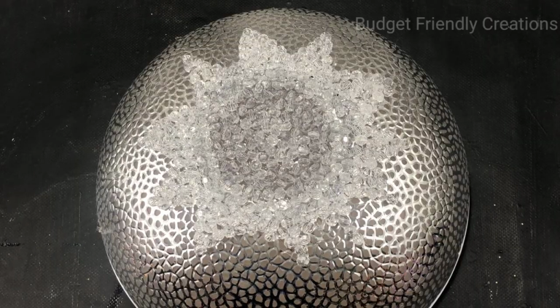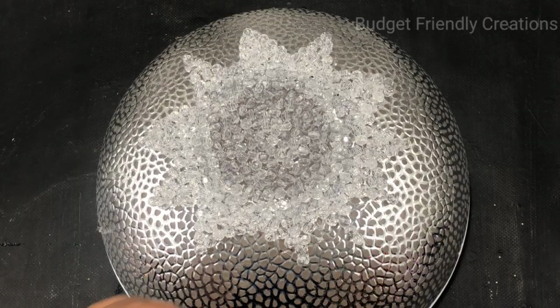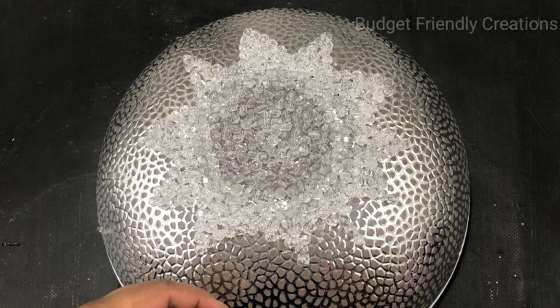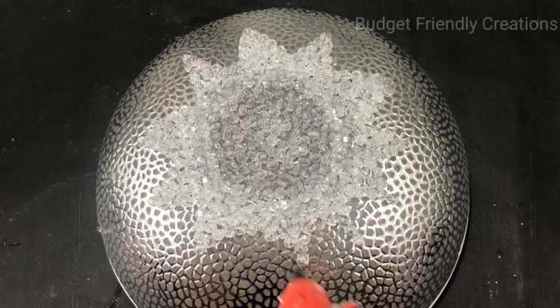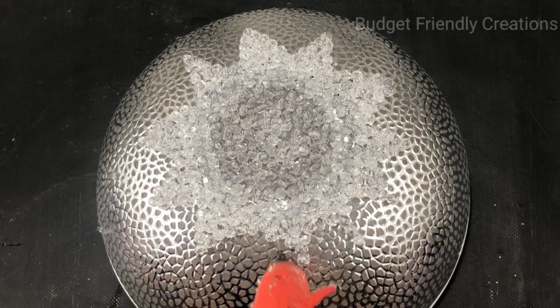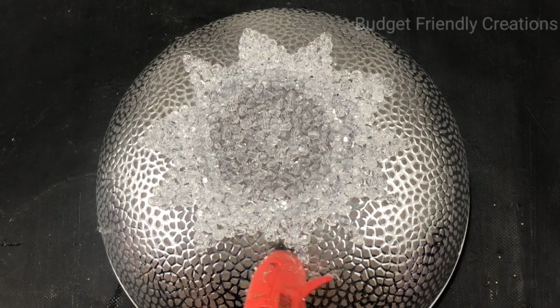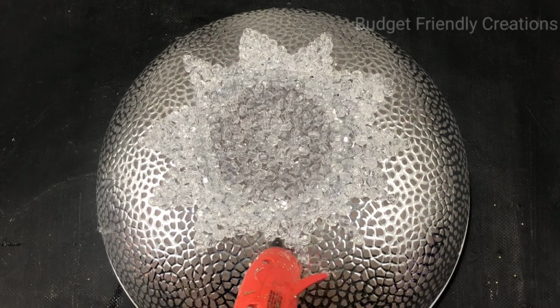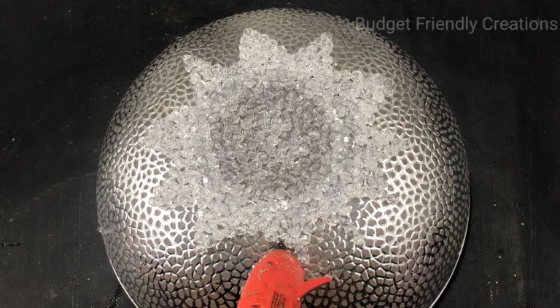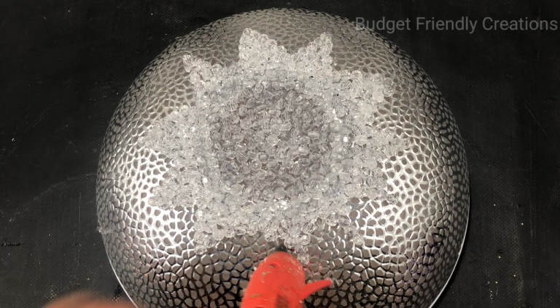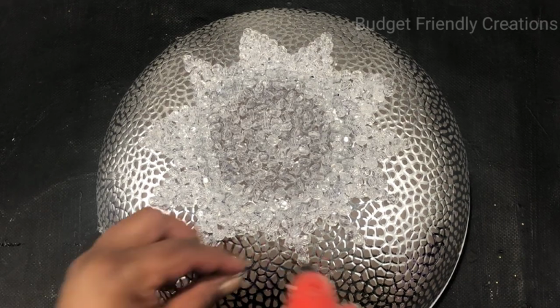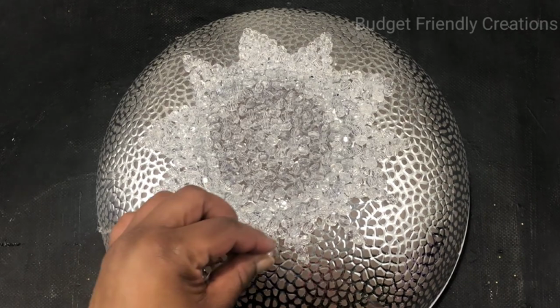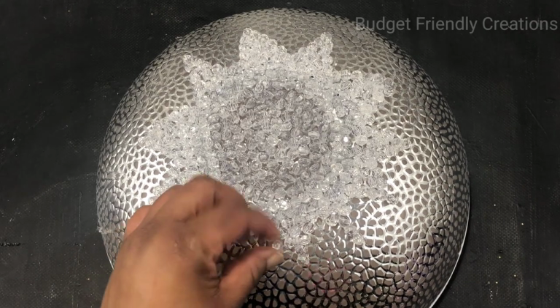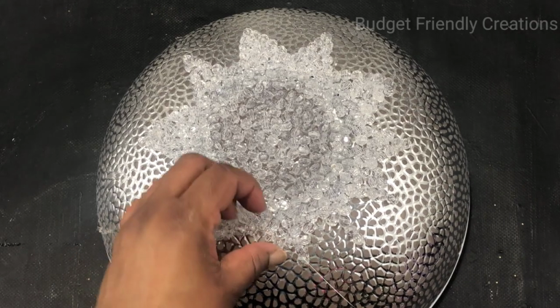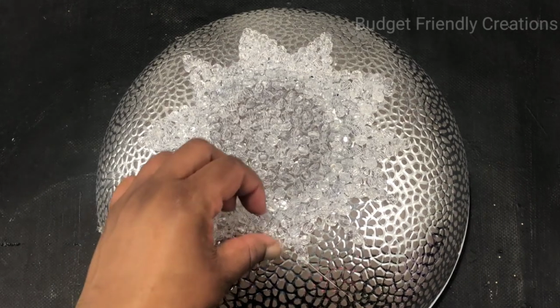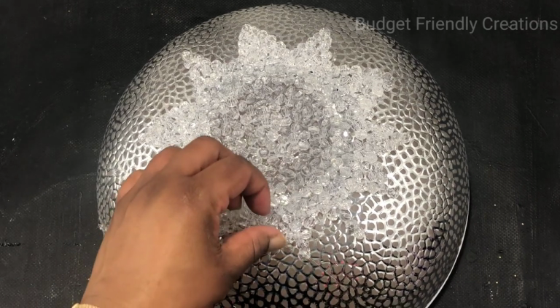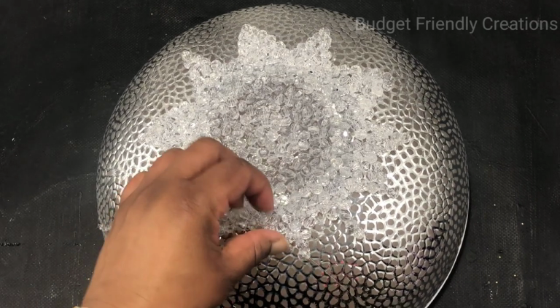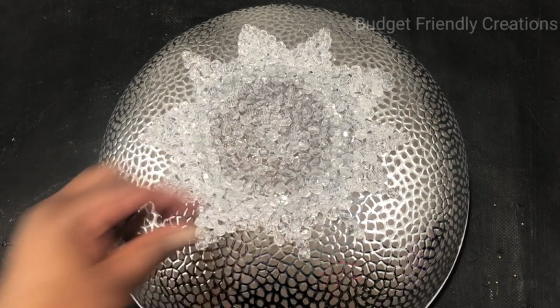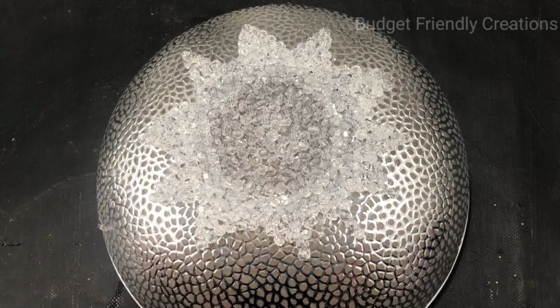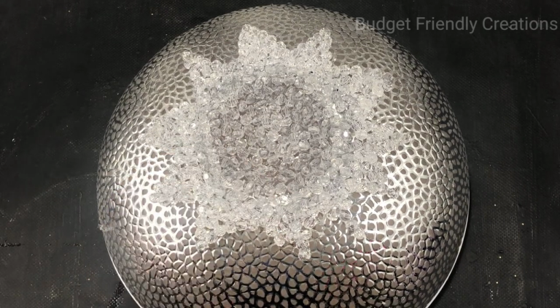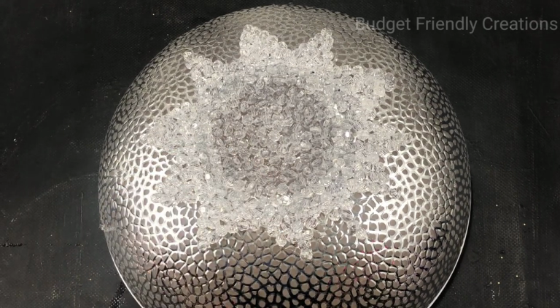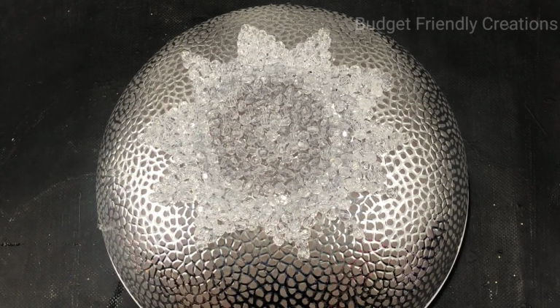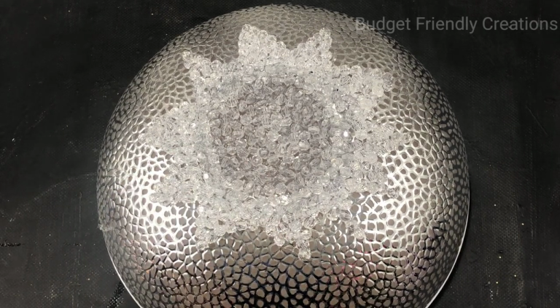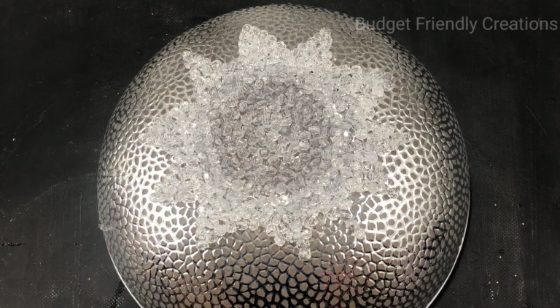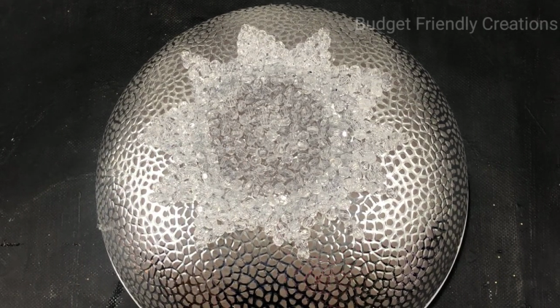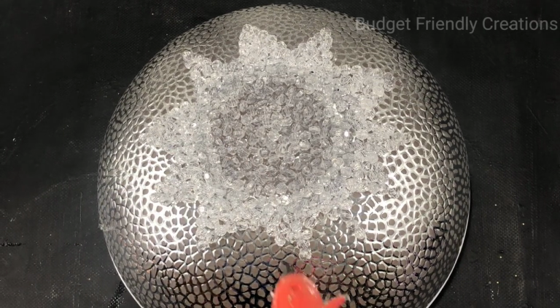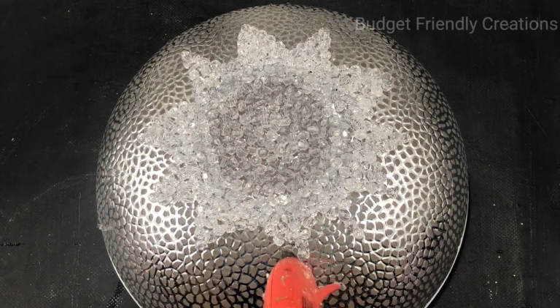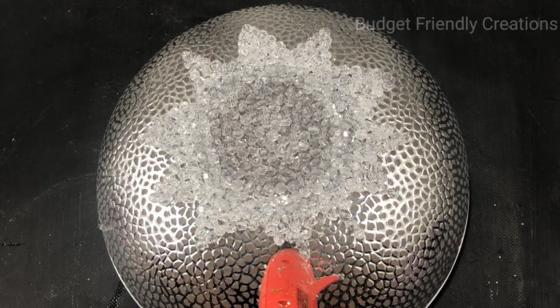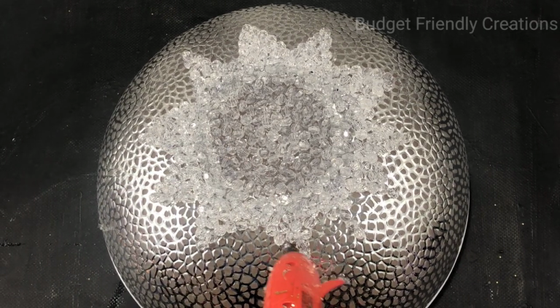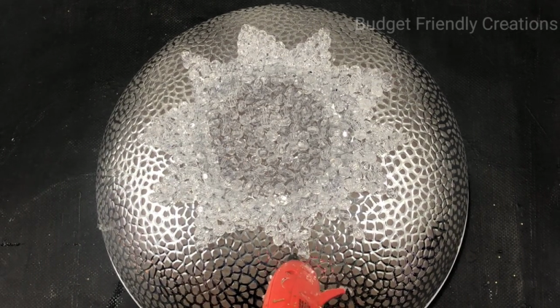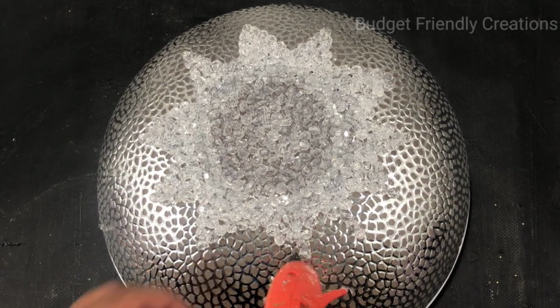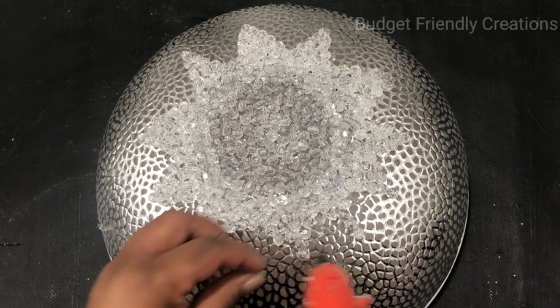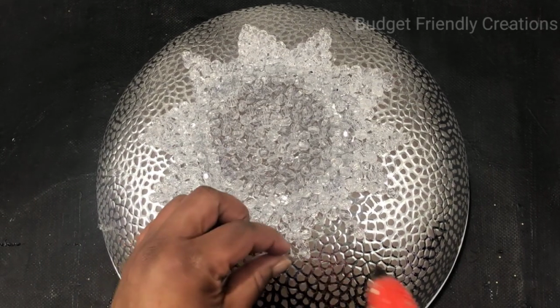I'm just going around and filling in any space that I think could use more beads.